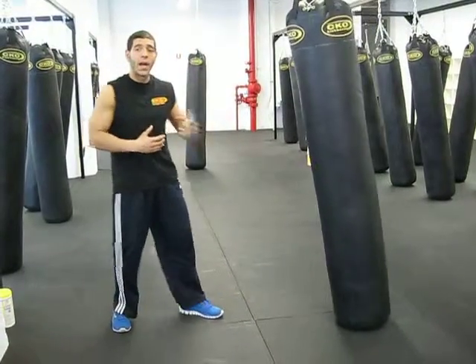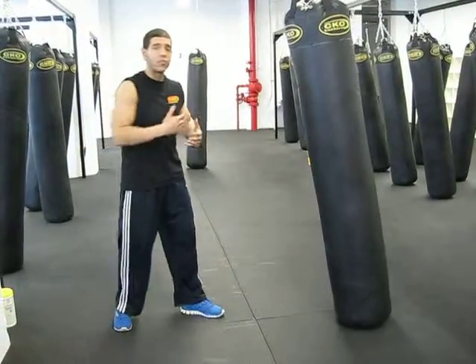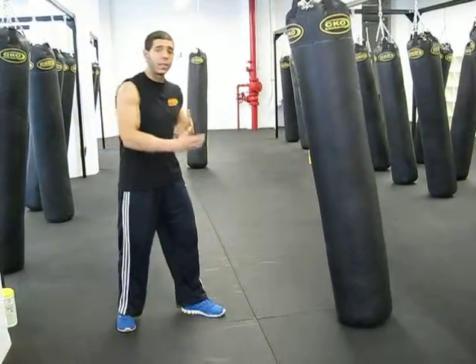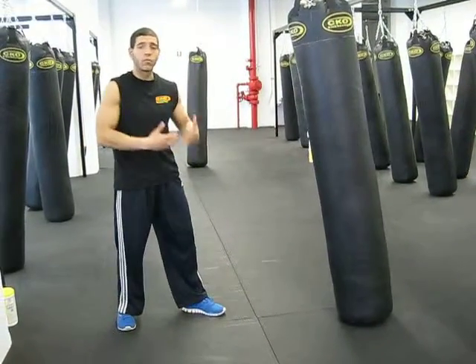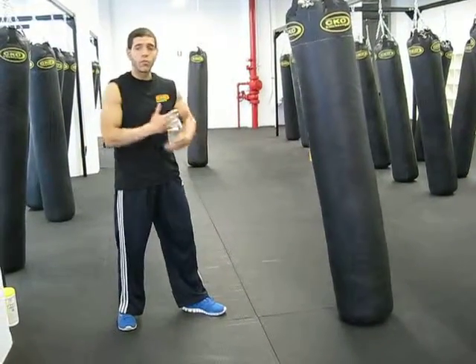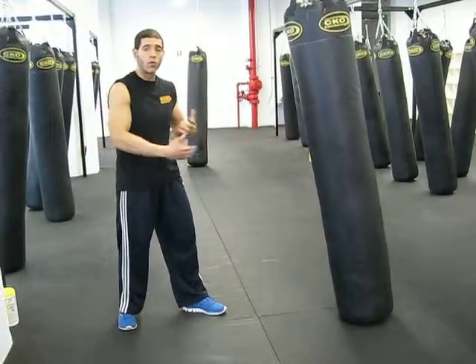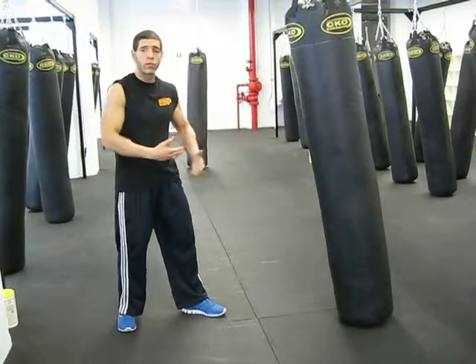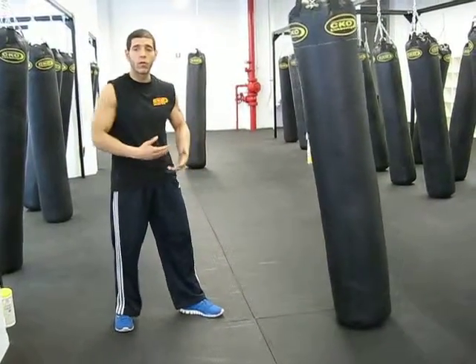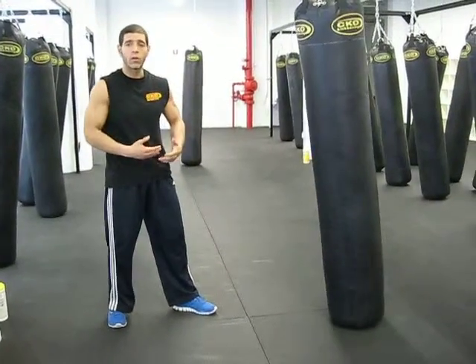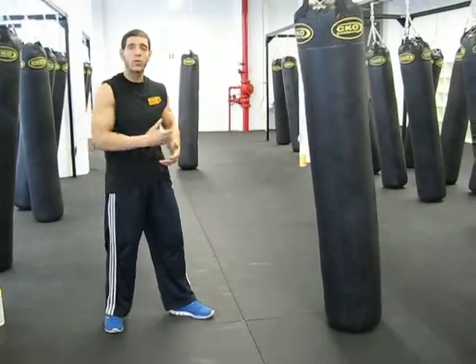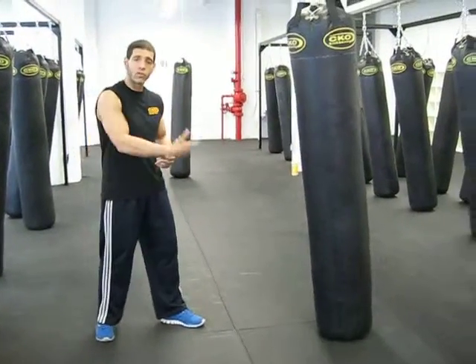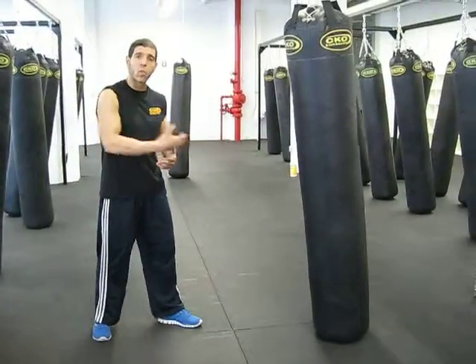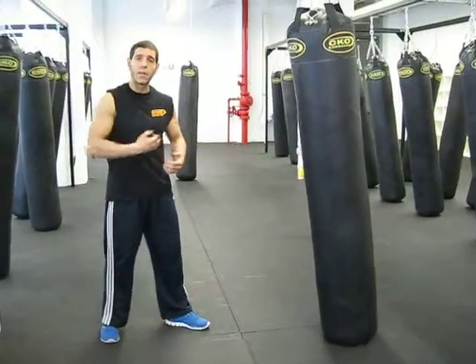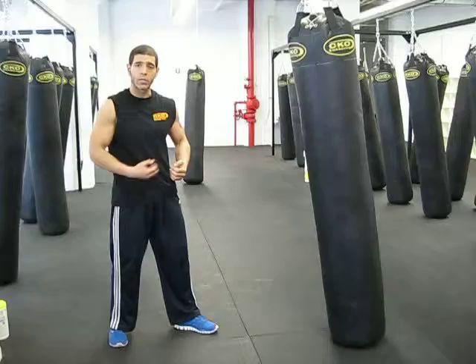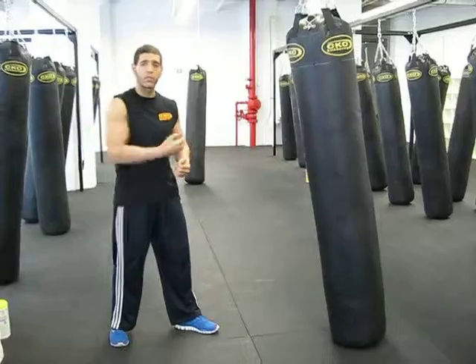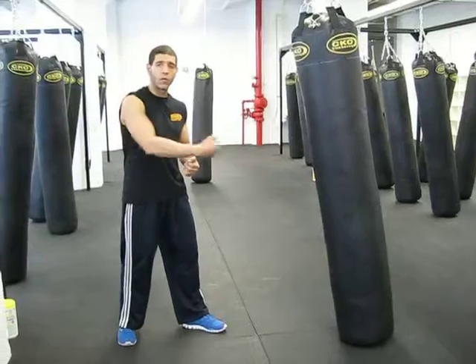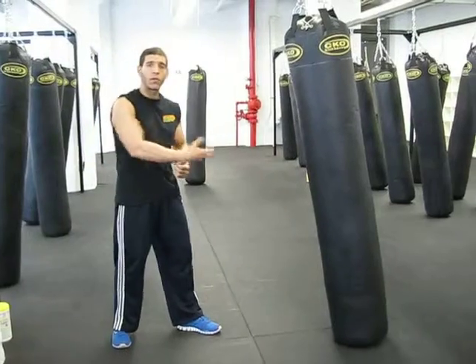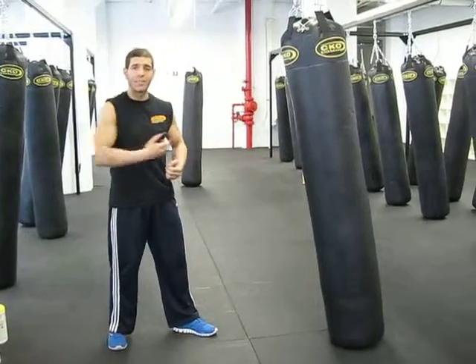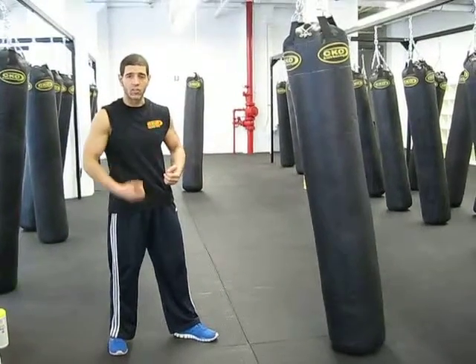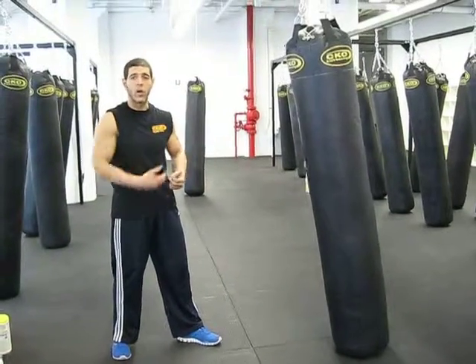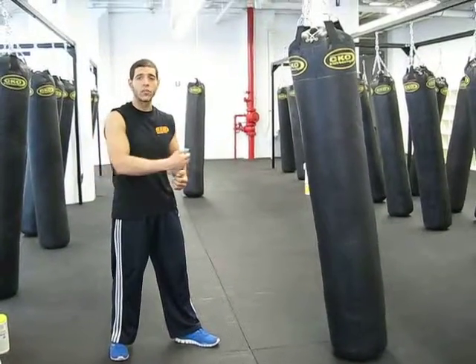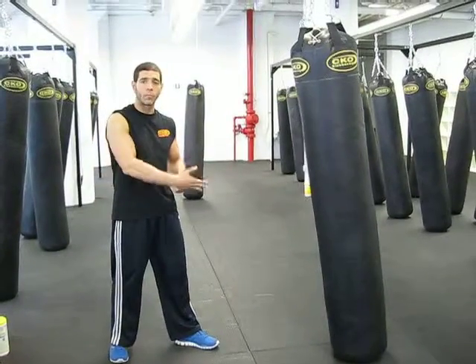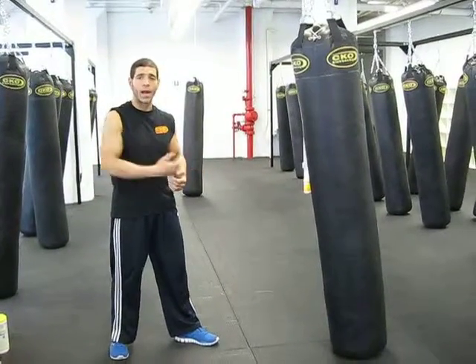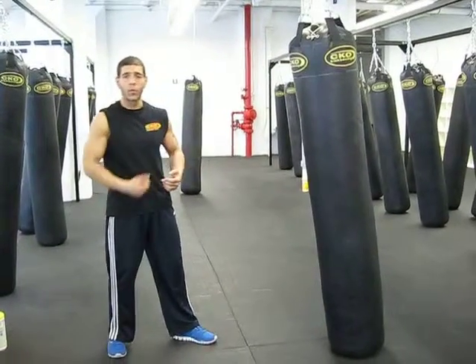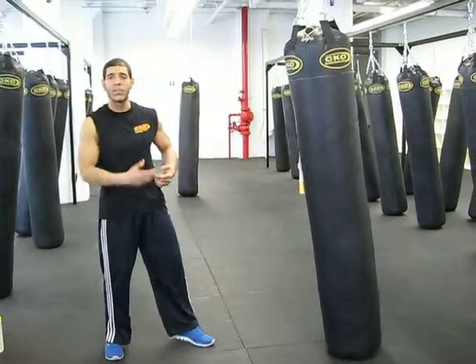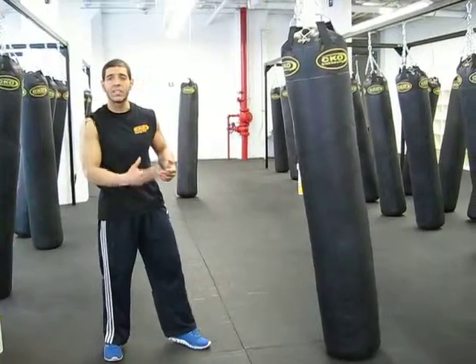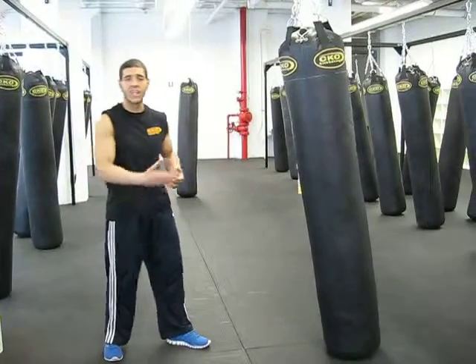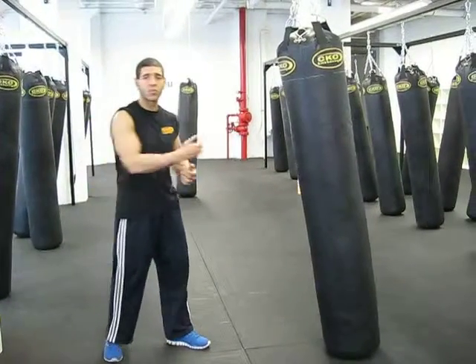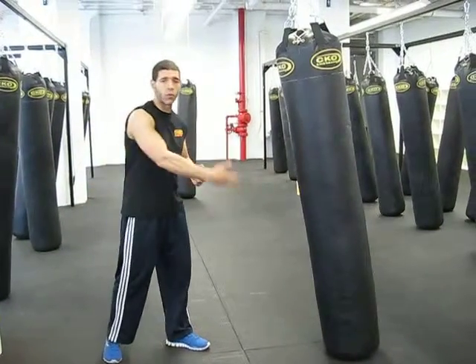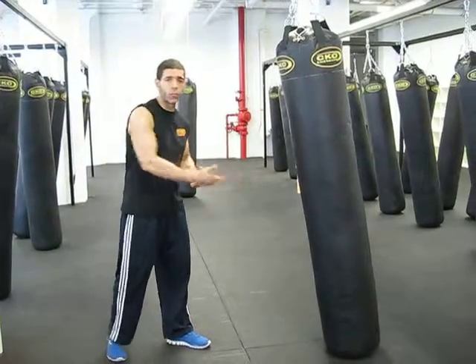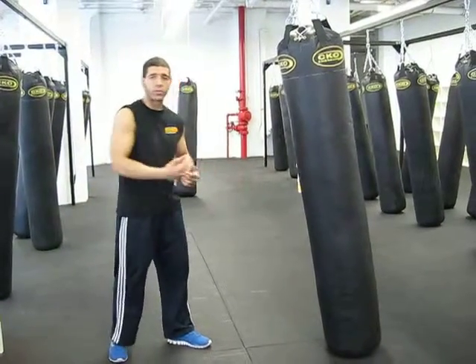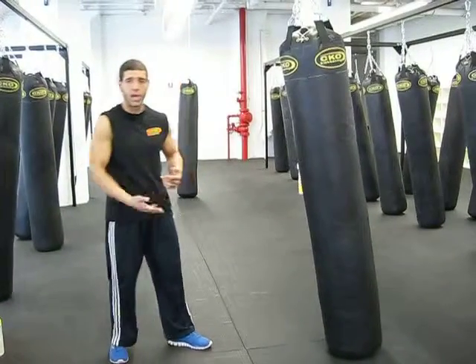As you've been here a little longer and longer, you want to start measuring yourself distance-wise from the bag — where do you need to stand to throw your best jab?